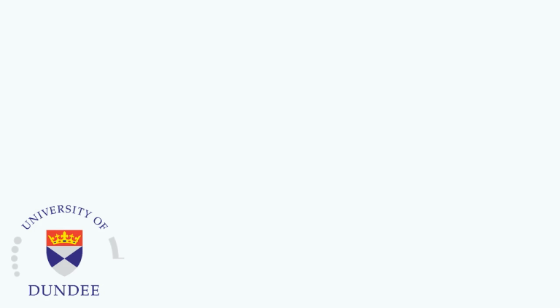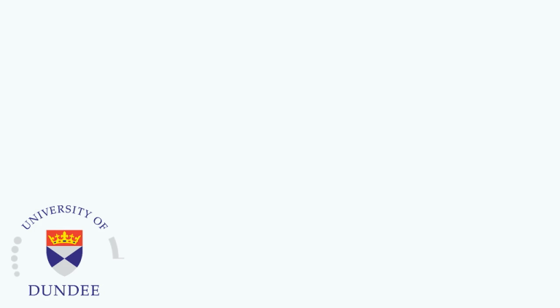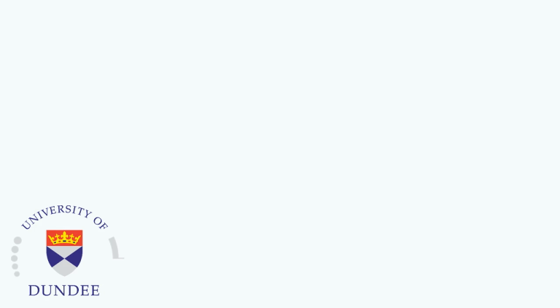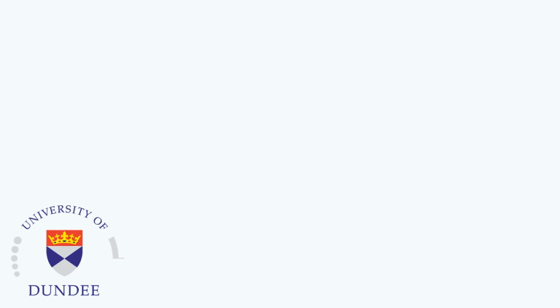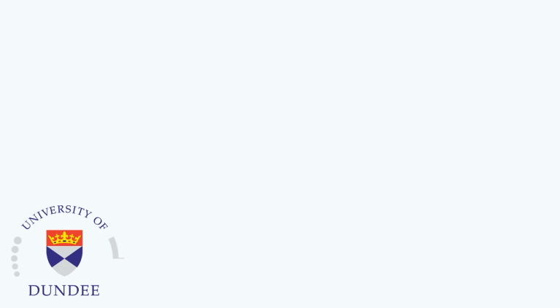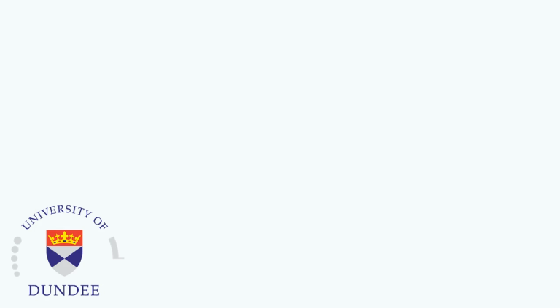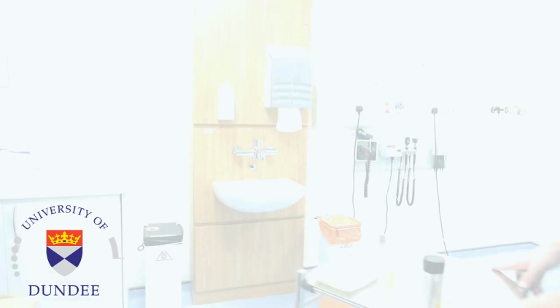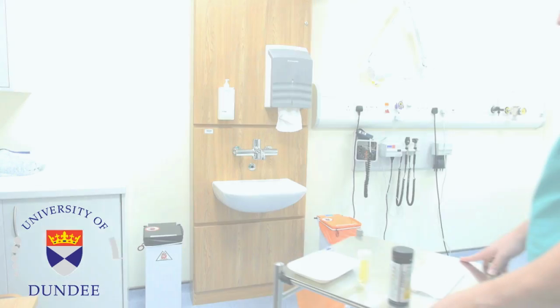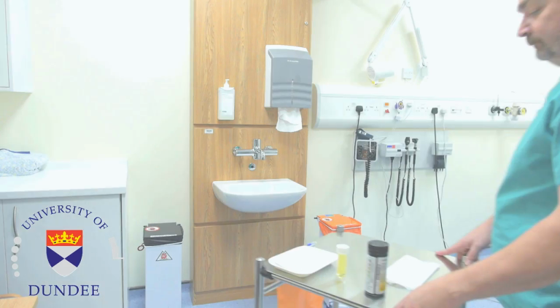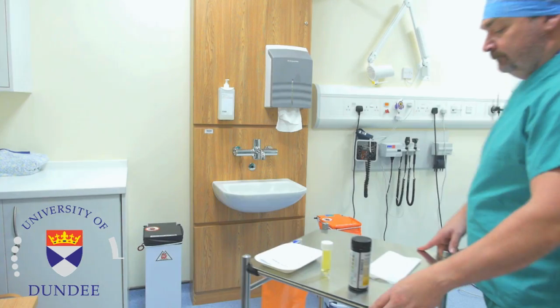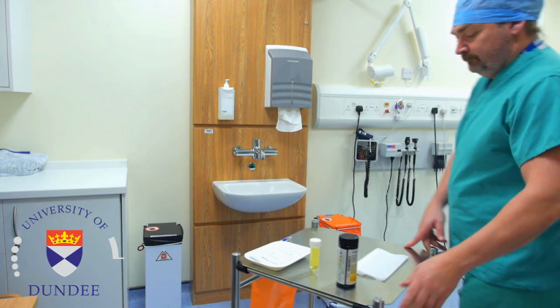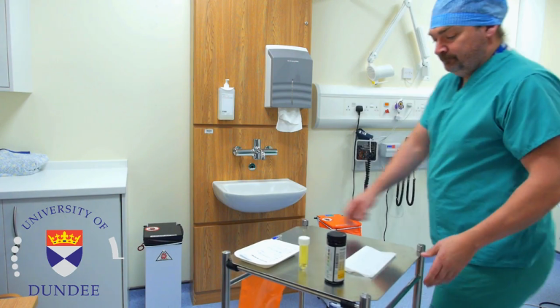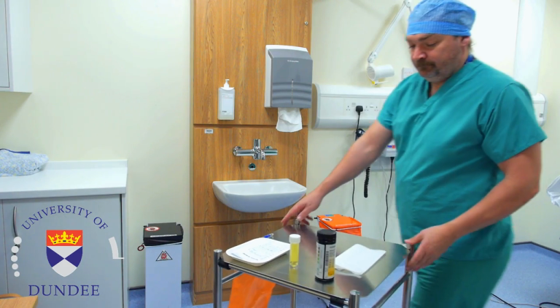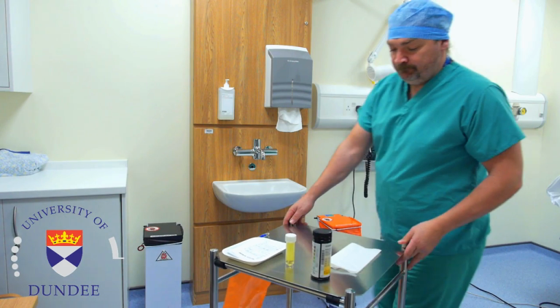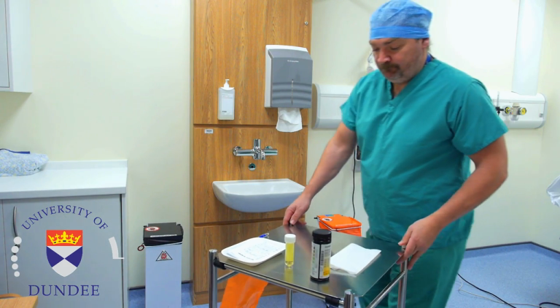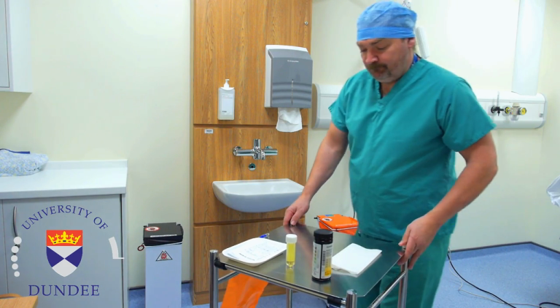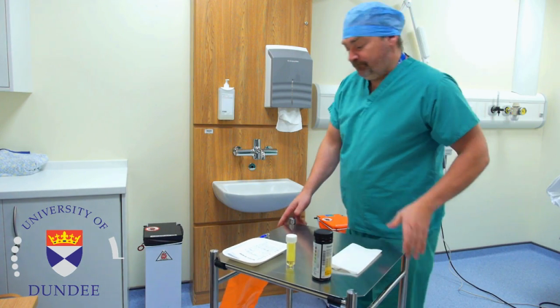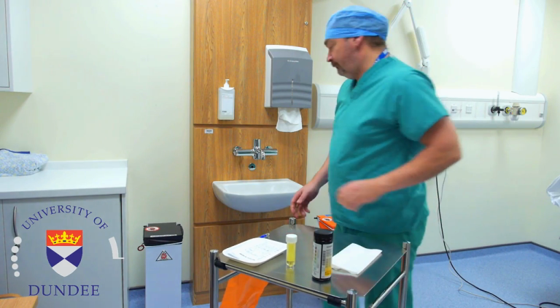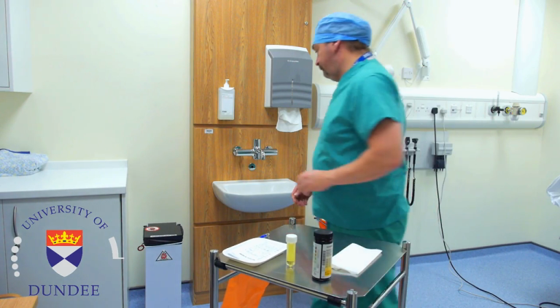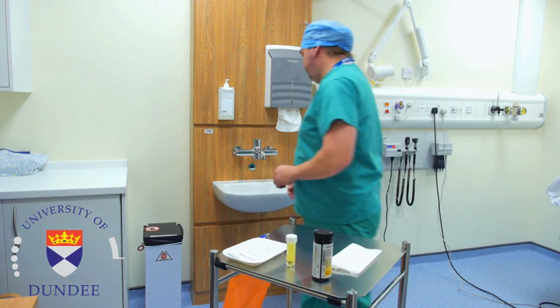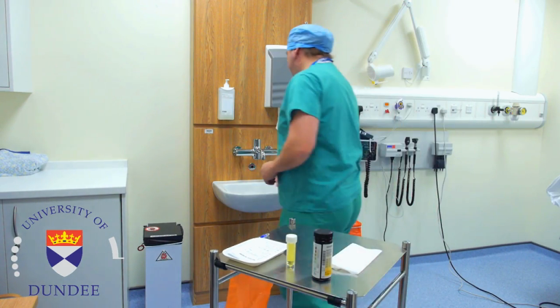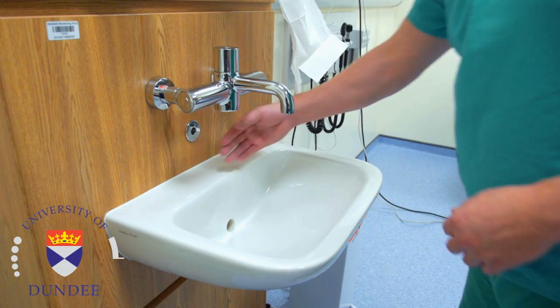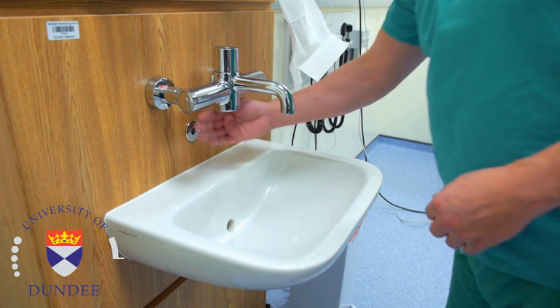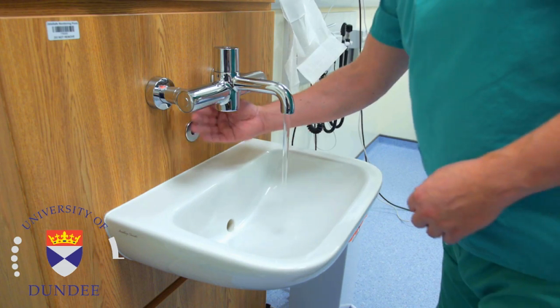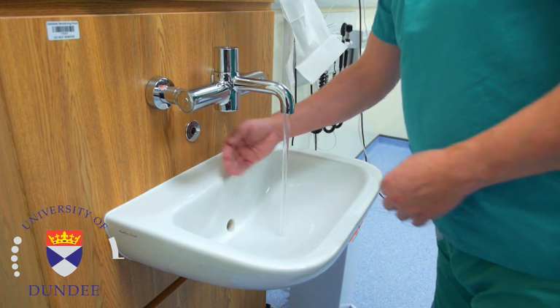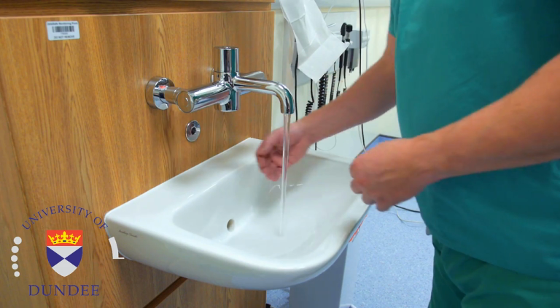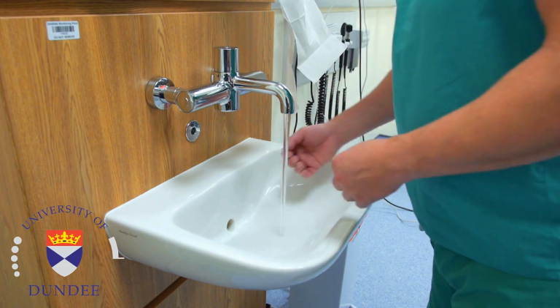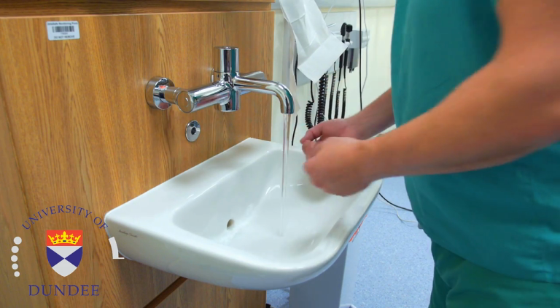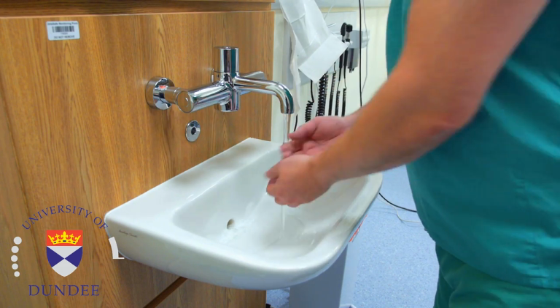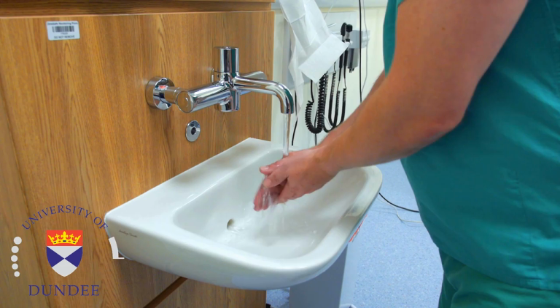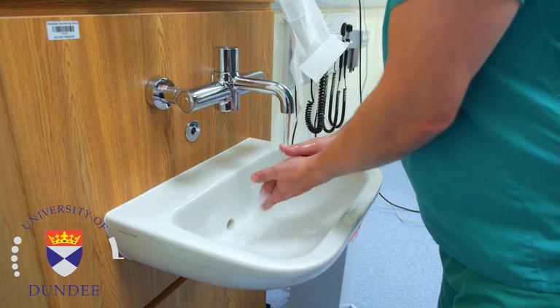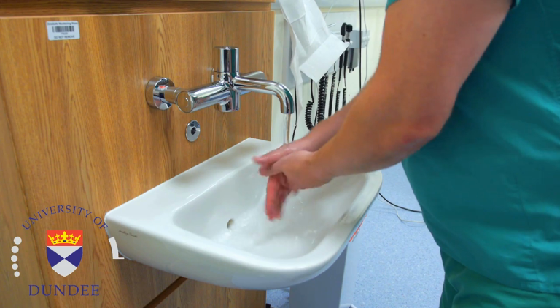Urinalysis is a quick and easy method of testing urine and can provide valuable information about a patient's condition.